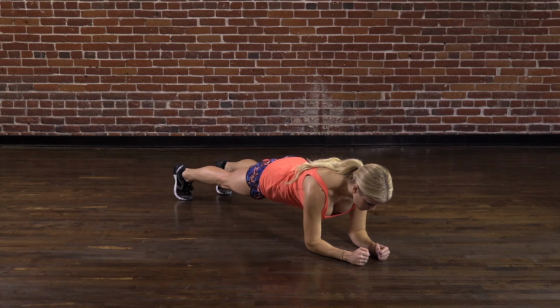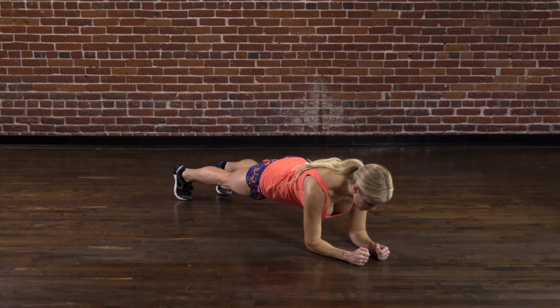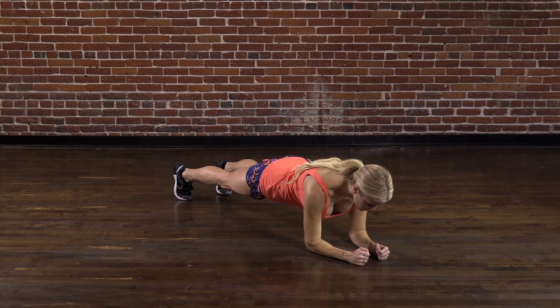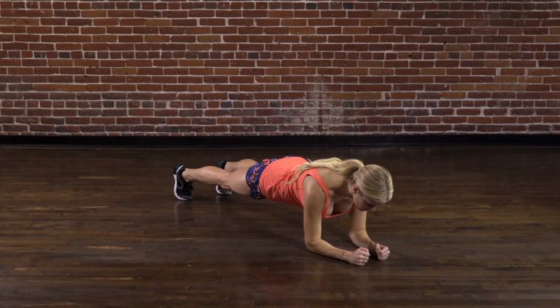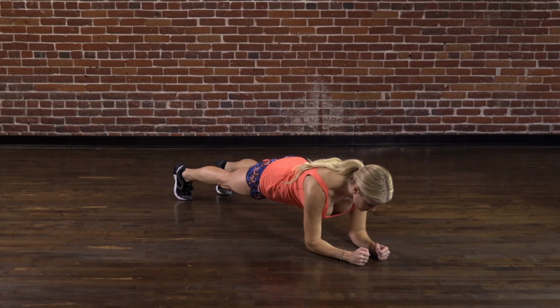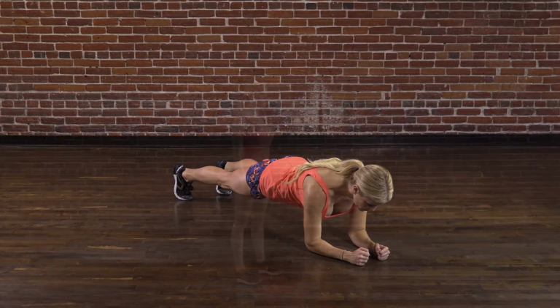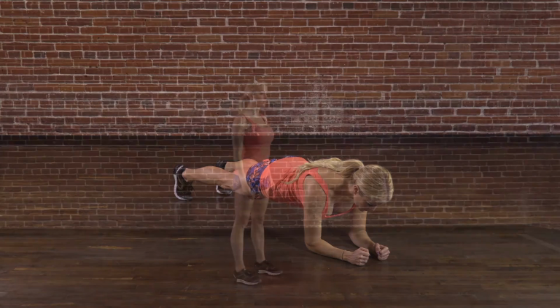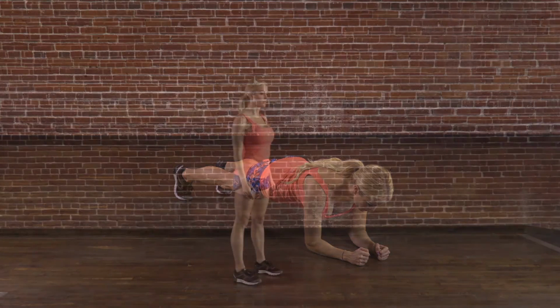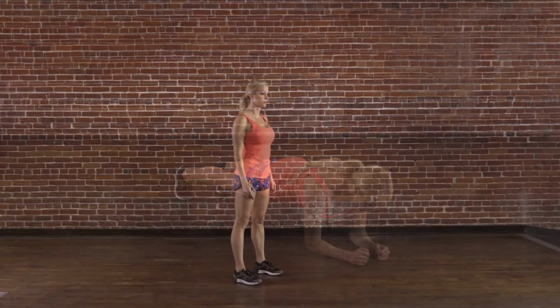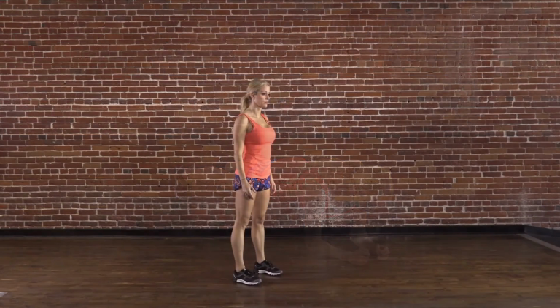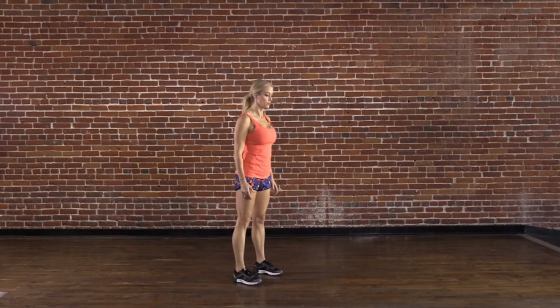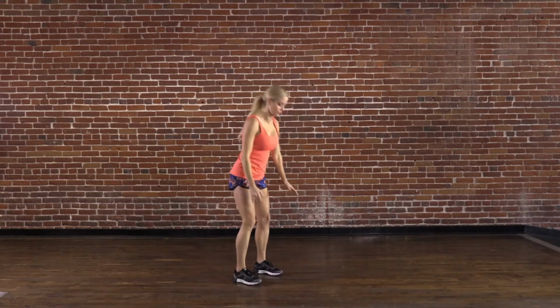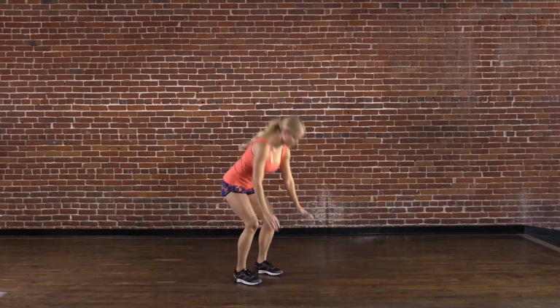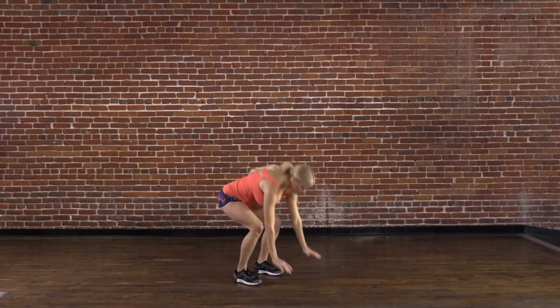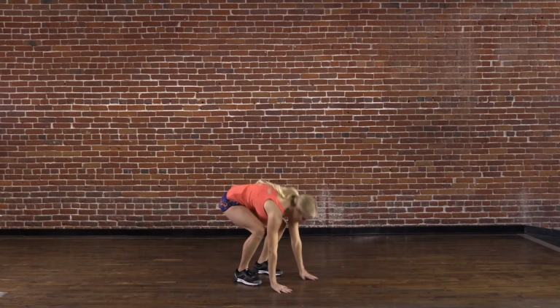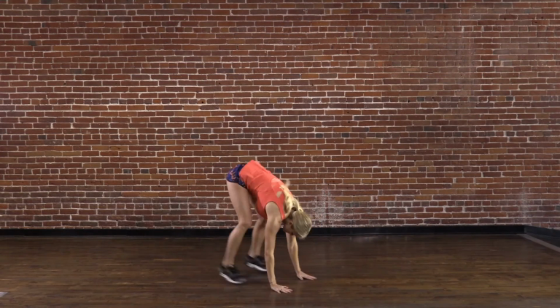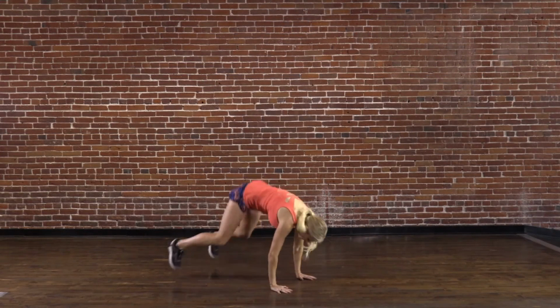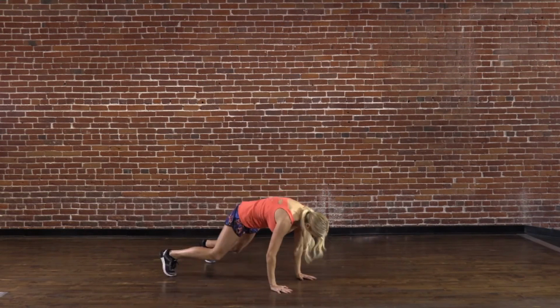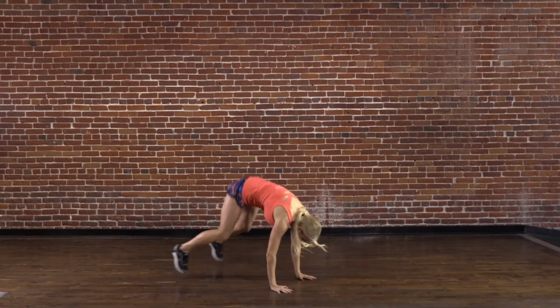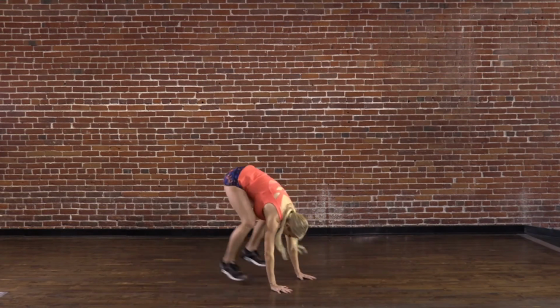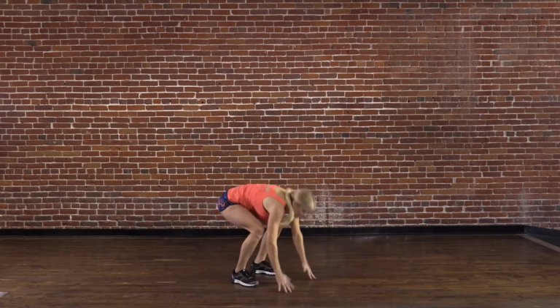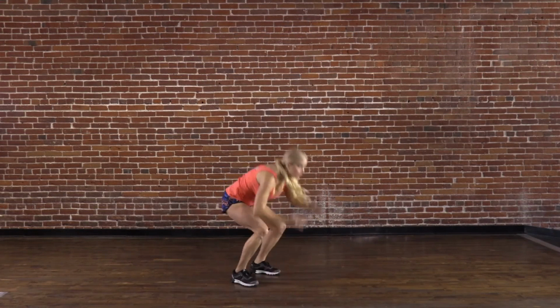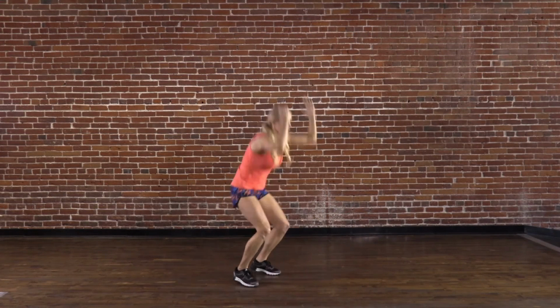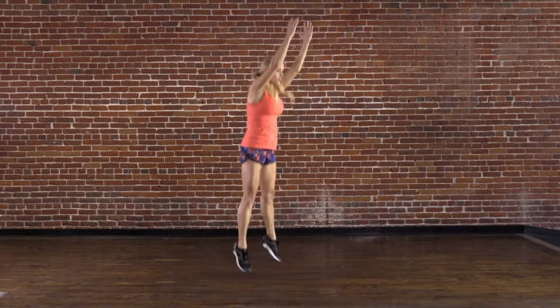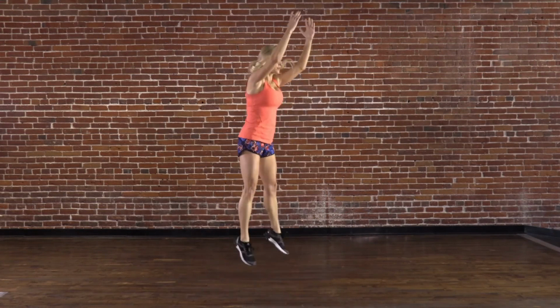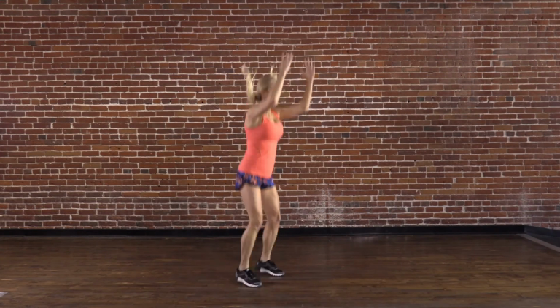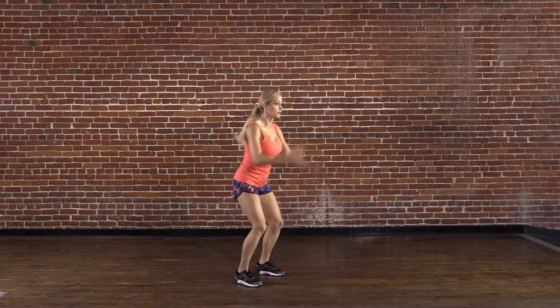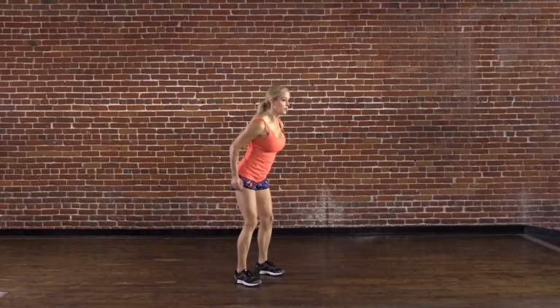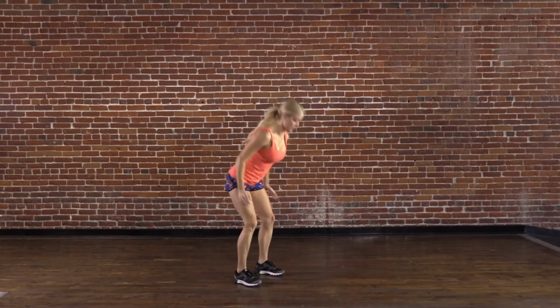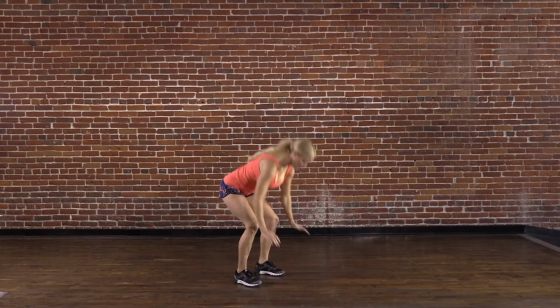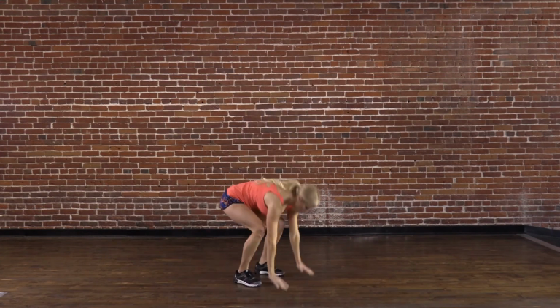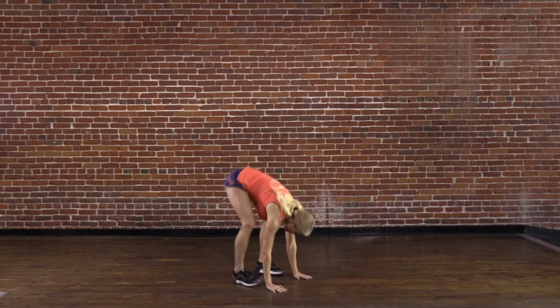As added incentive, at the end of the challenge you'll each do 10 burpees if you don't make it to two minutes.